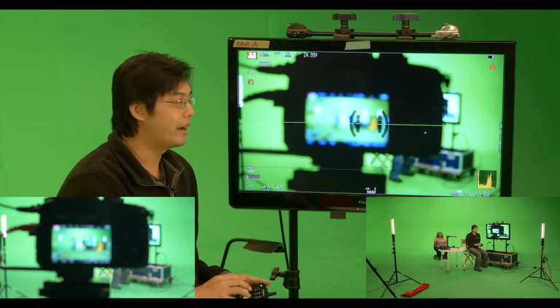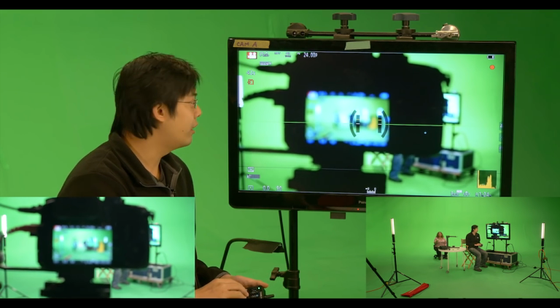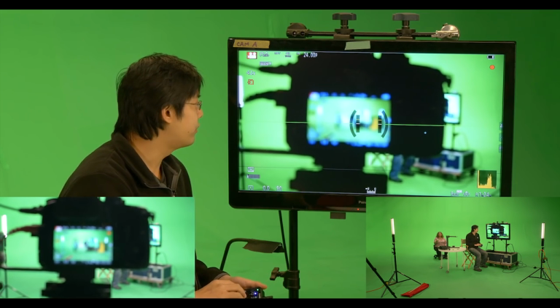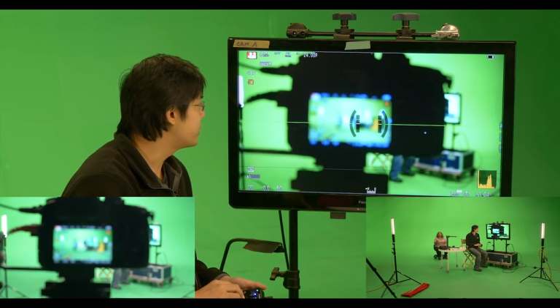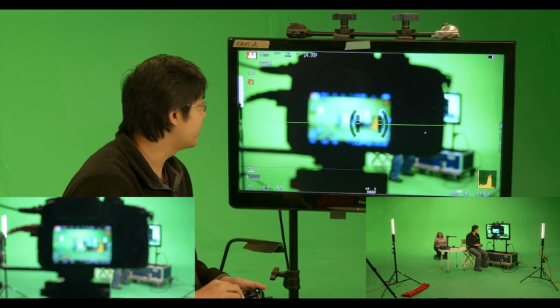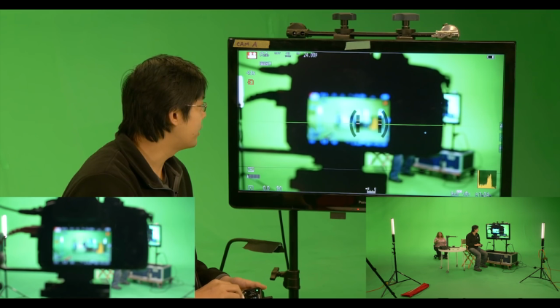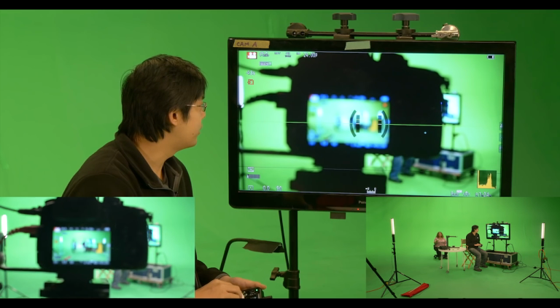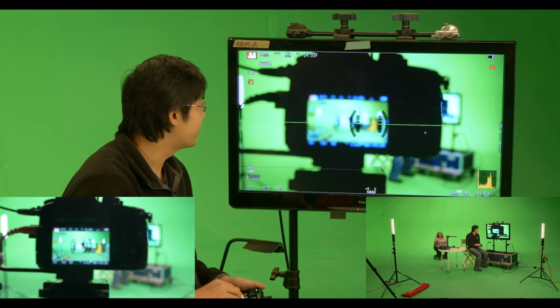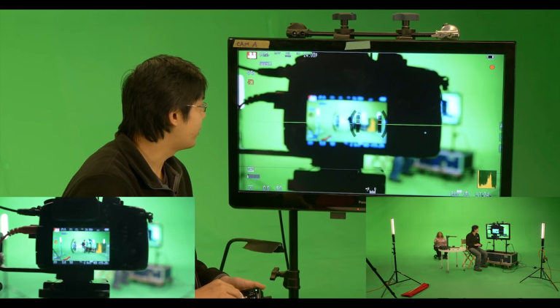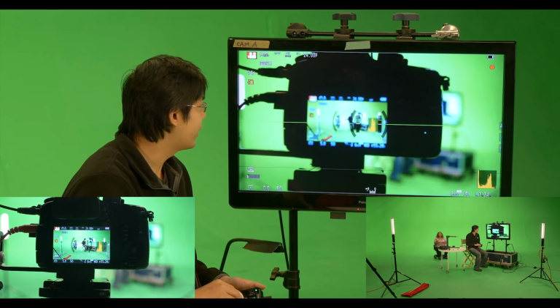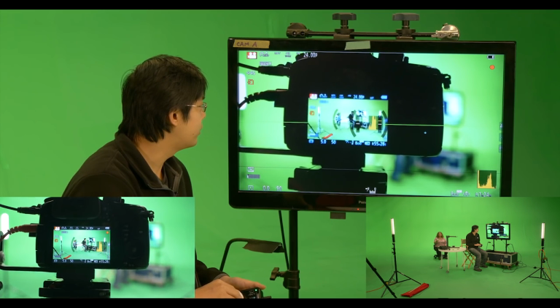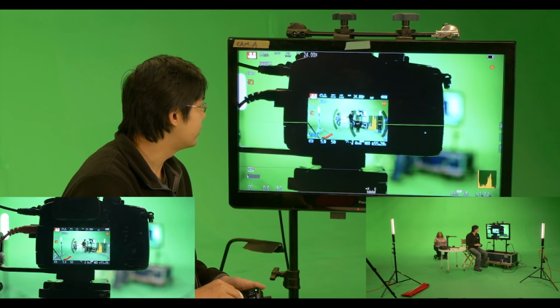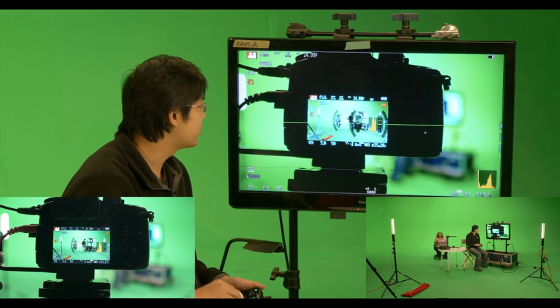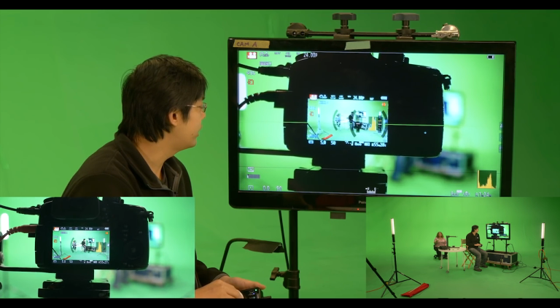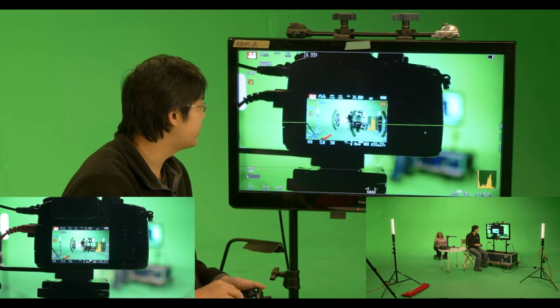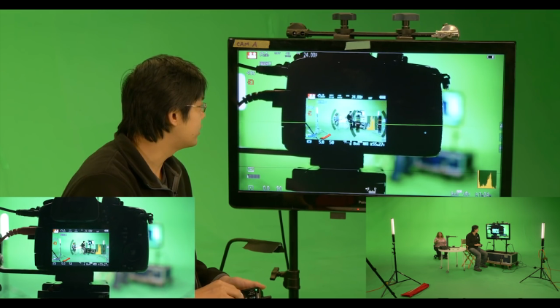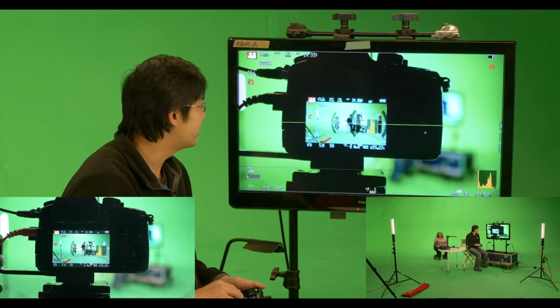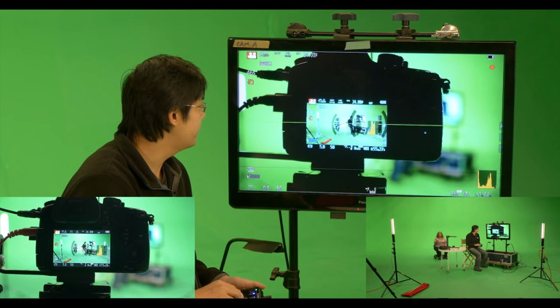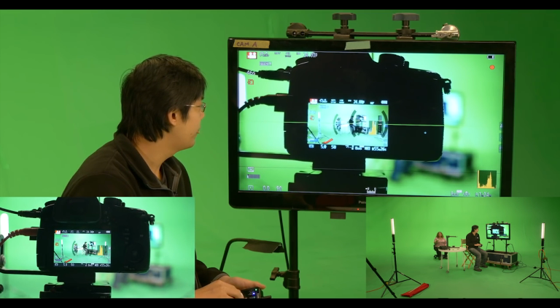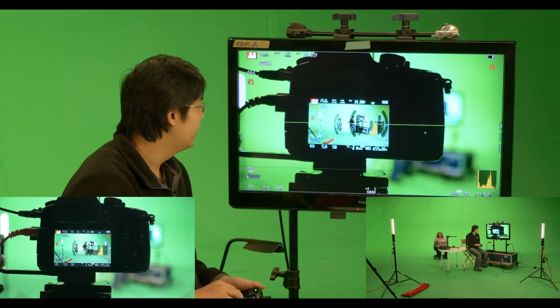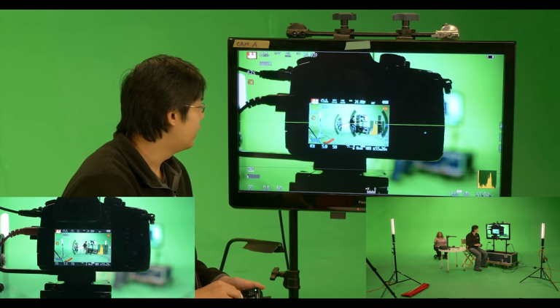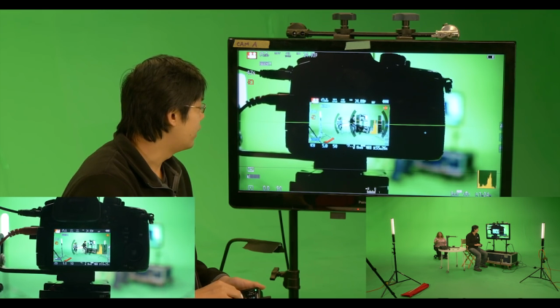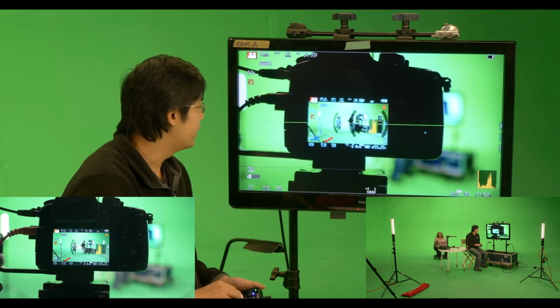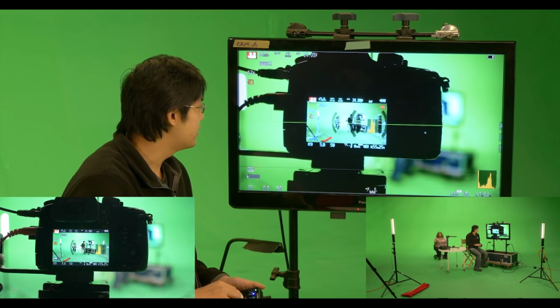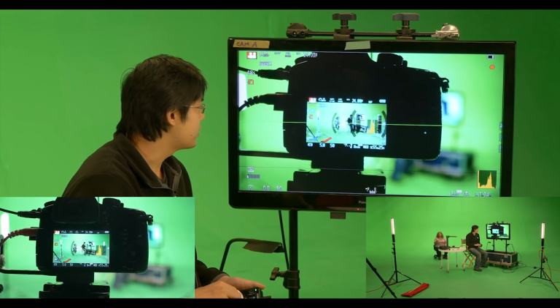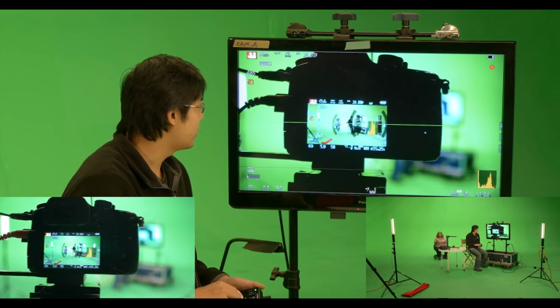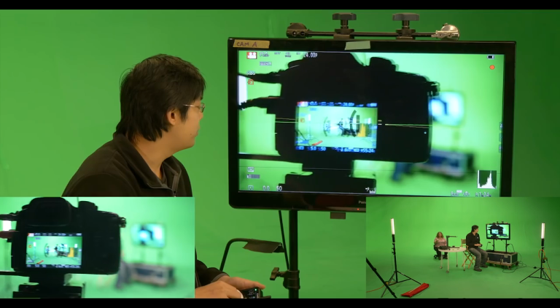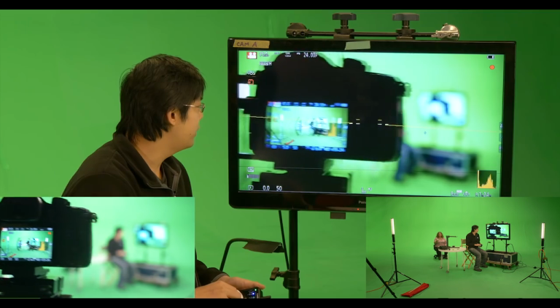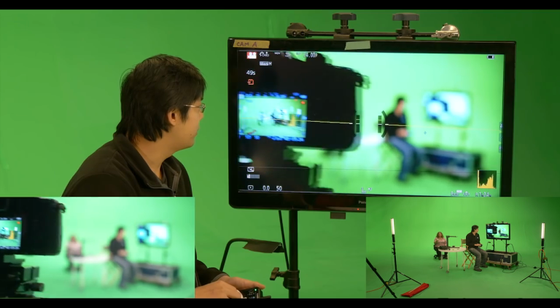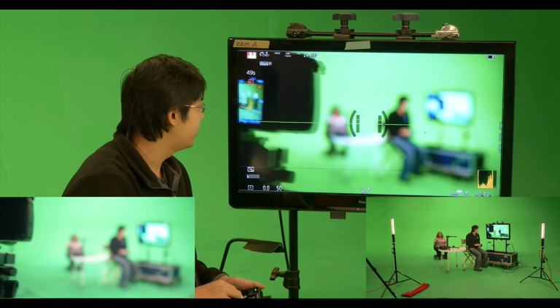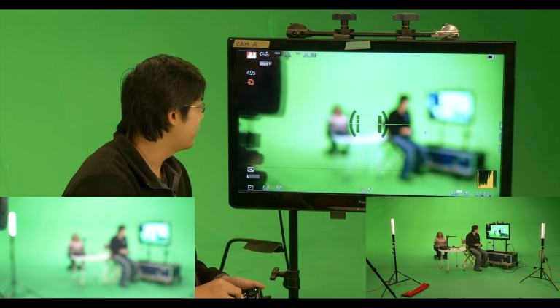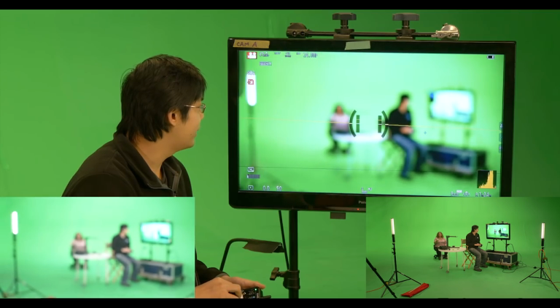So right now the first thing I am going to do is rack to the screen as you can see, and then he is just going to start moving and I am going to do my best.